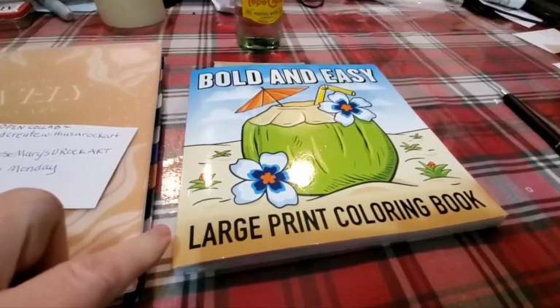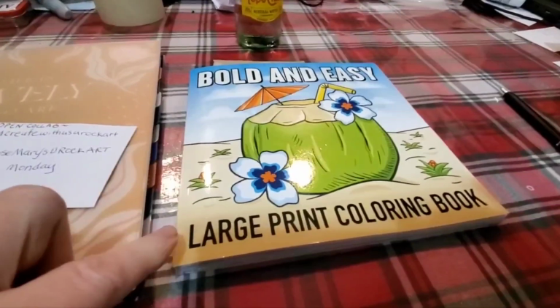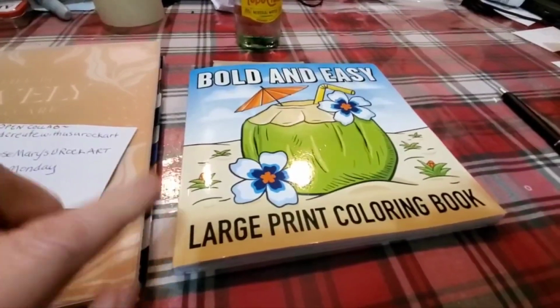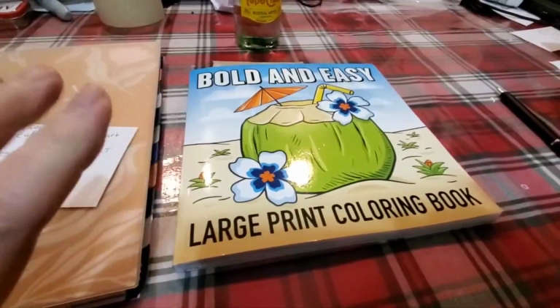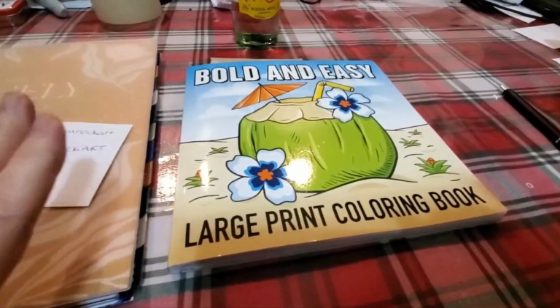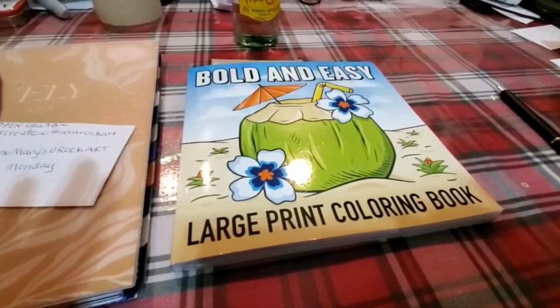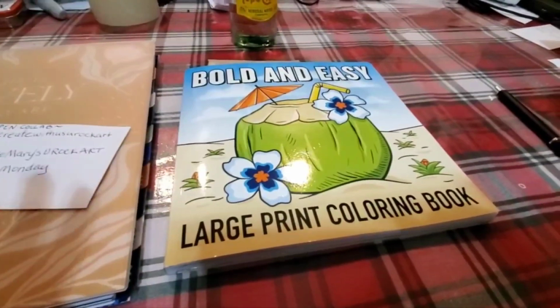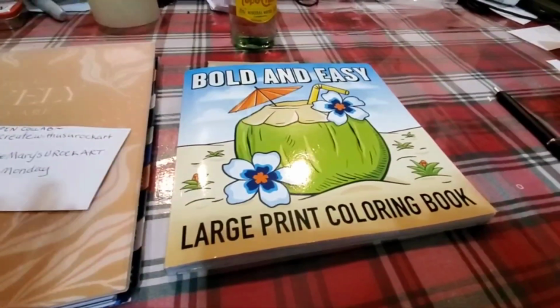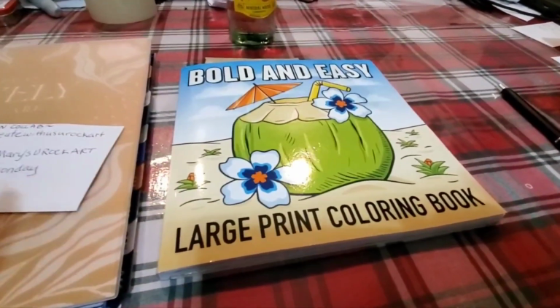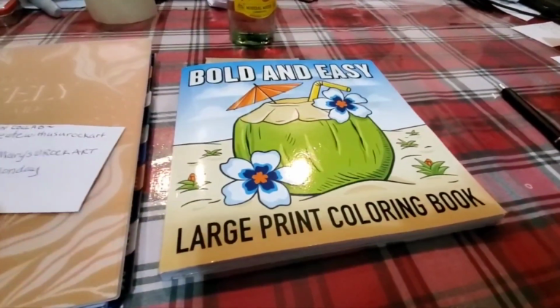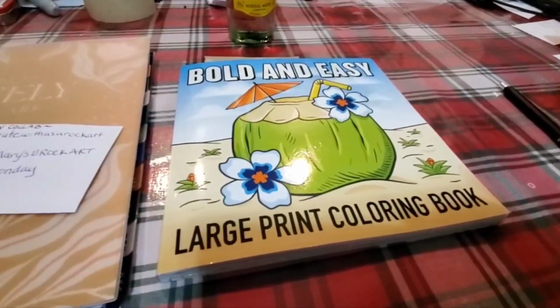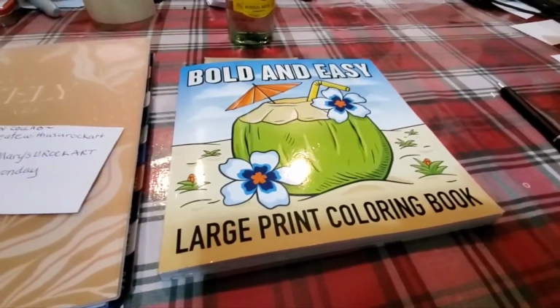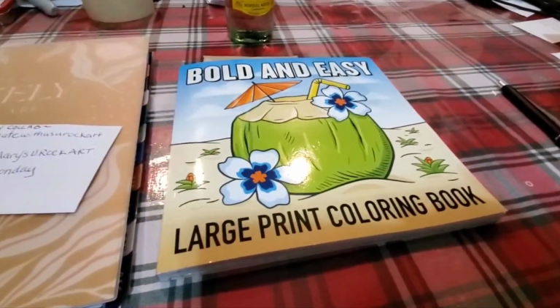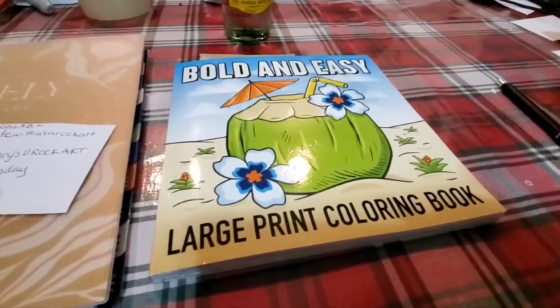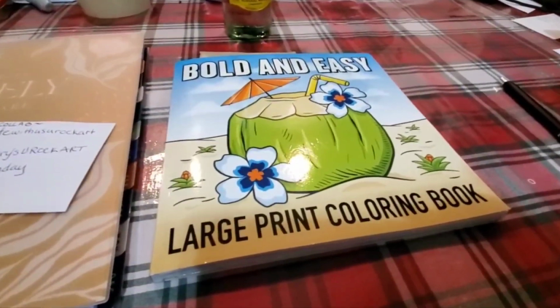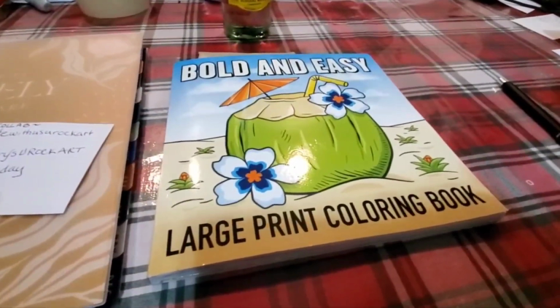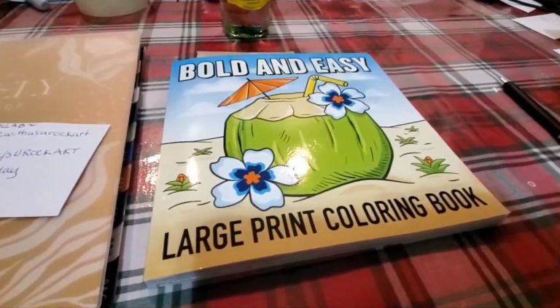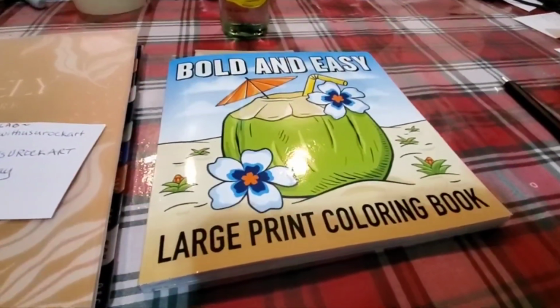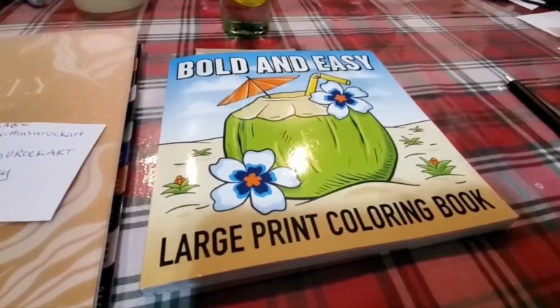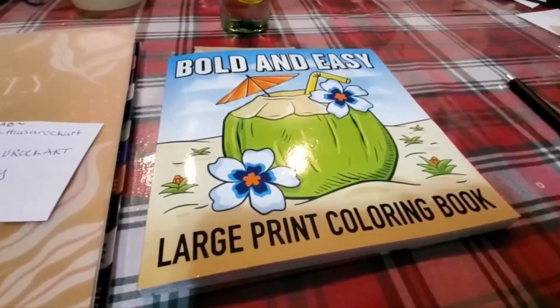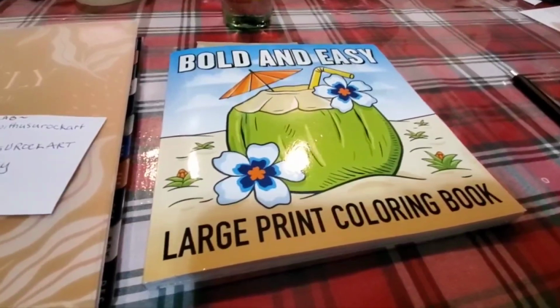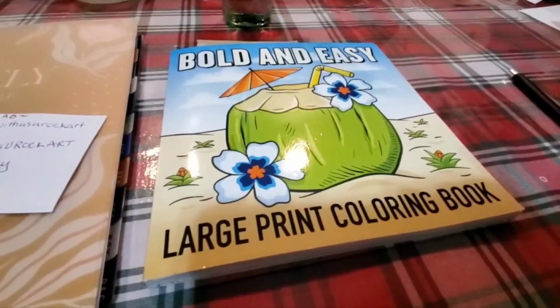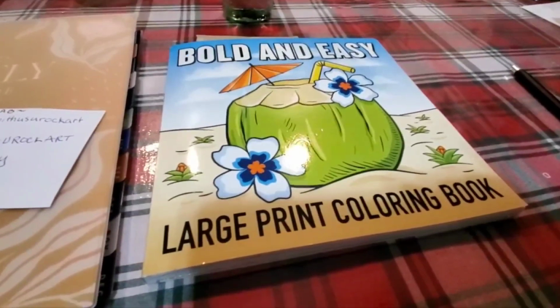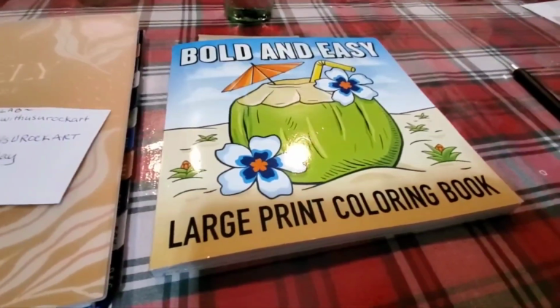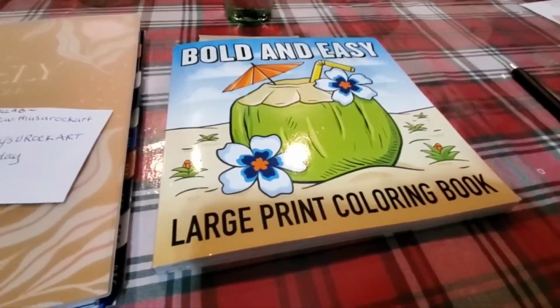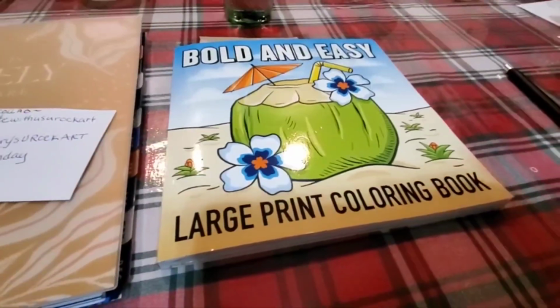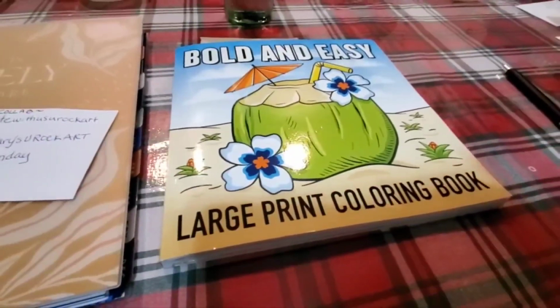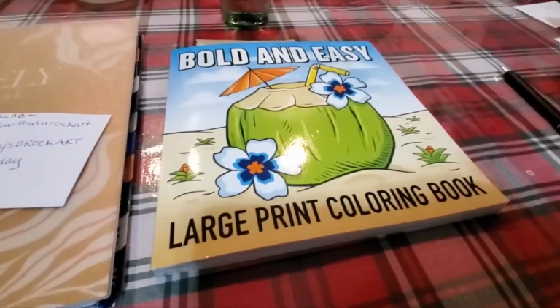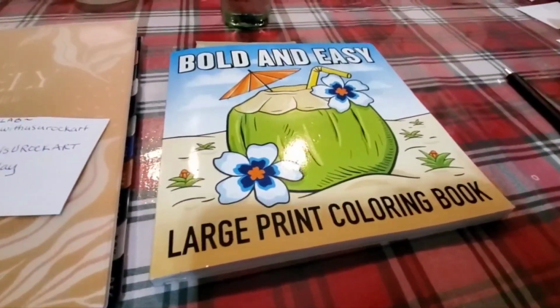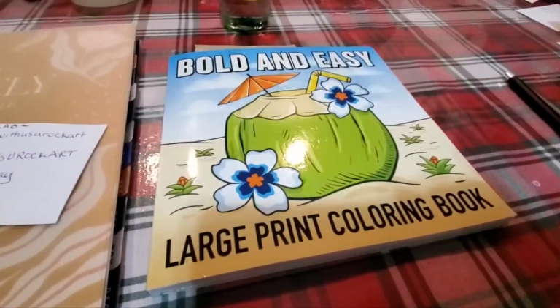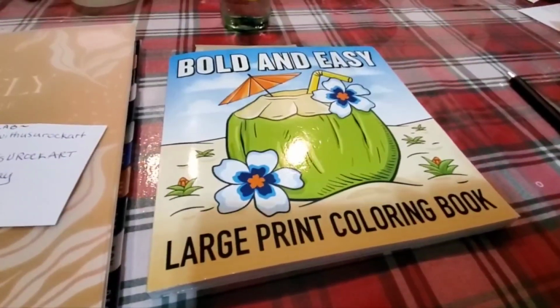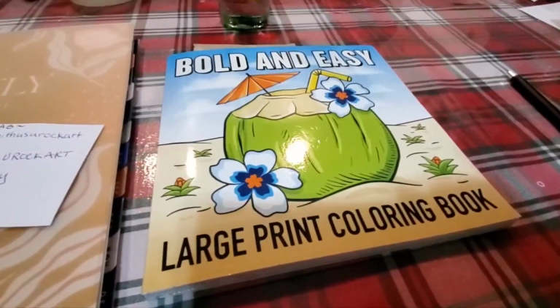It's got large print, easy to see, easy to color, and it's great for beginners — because that's for sure what I am.